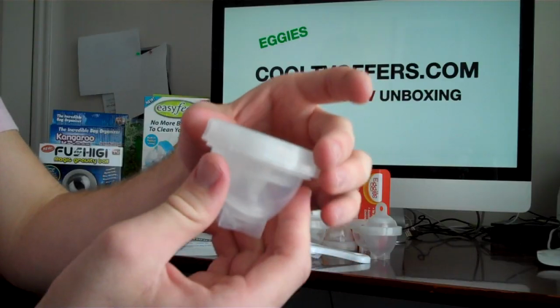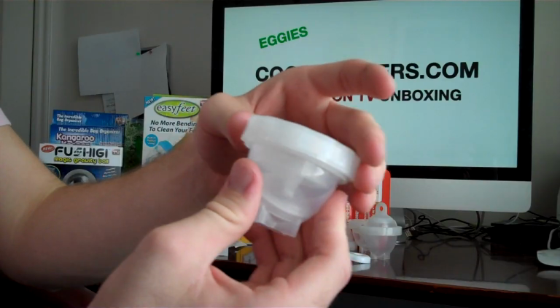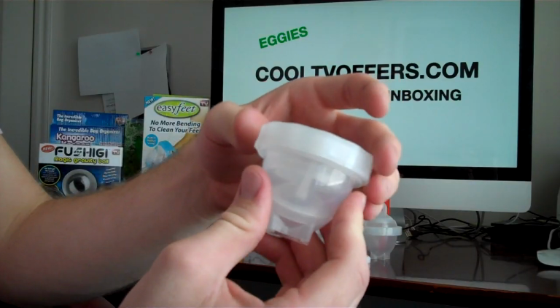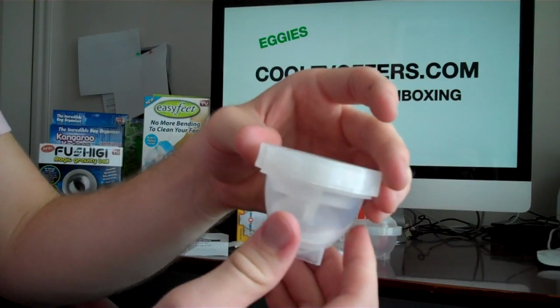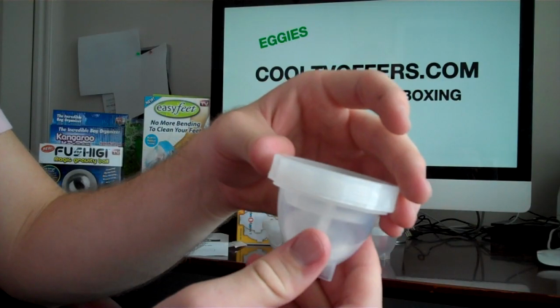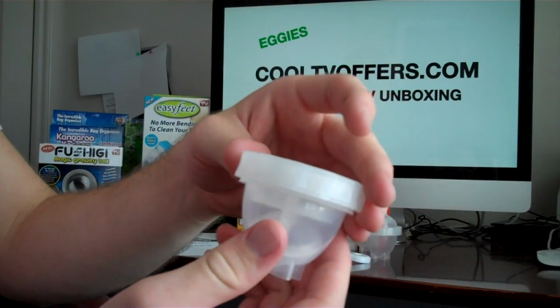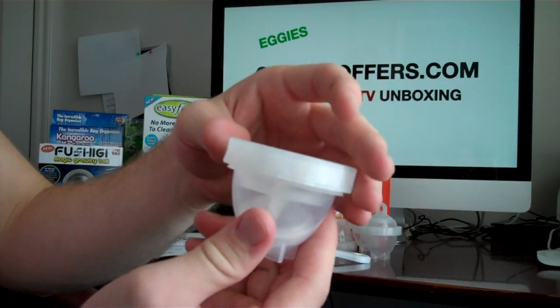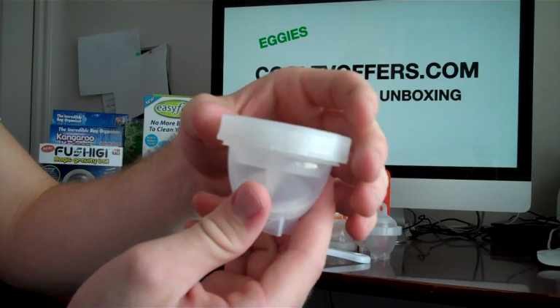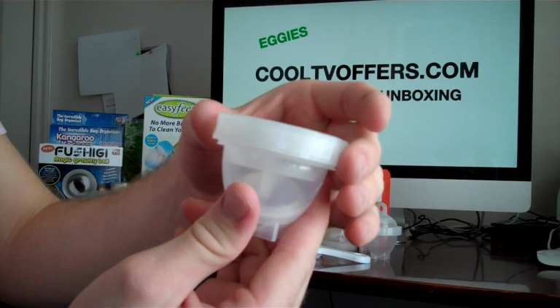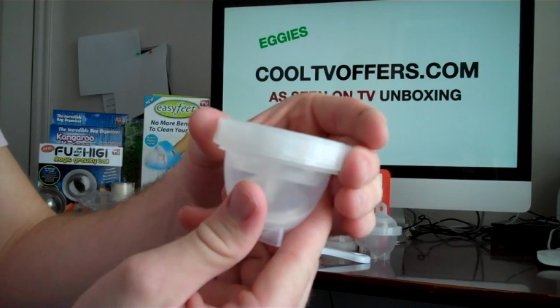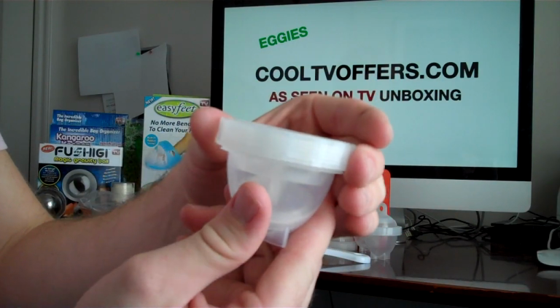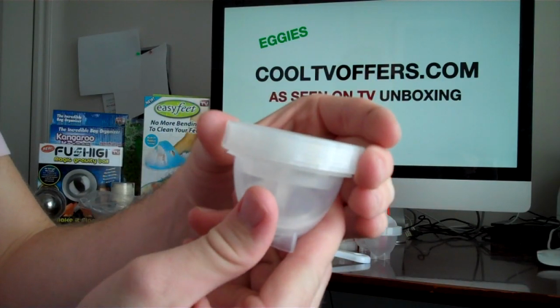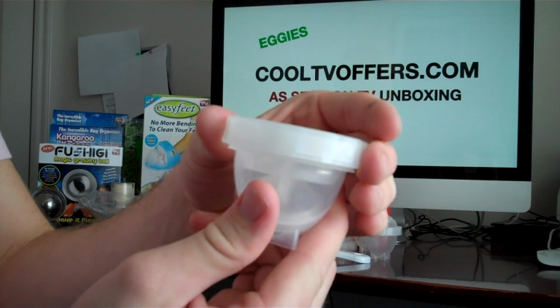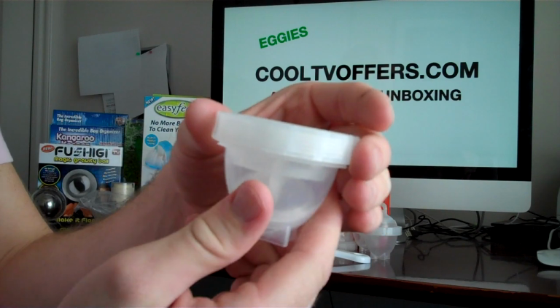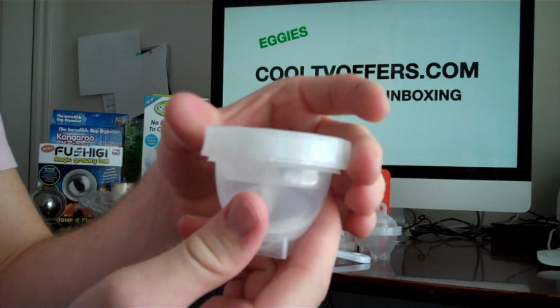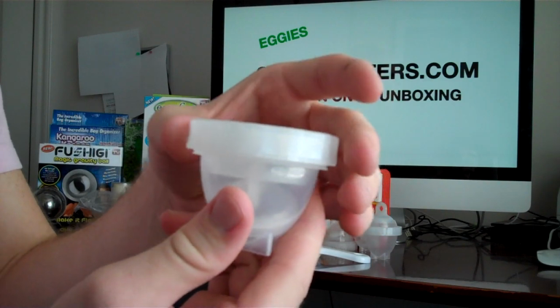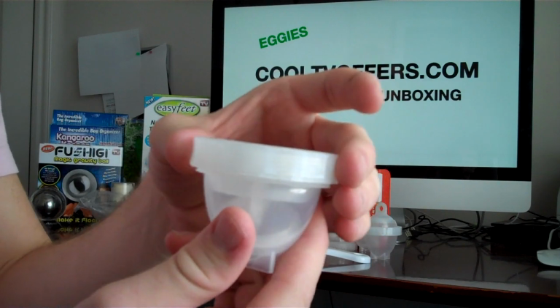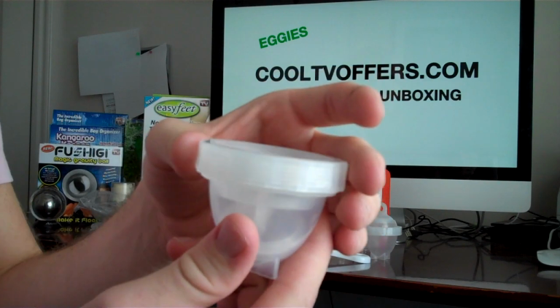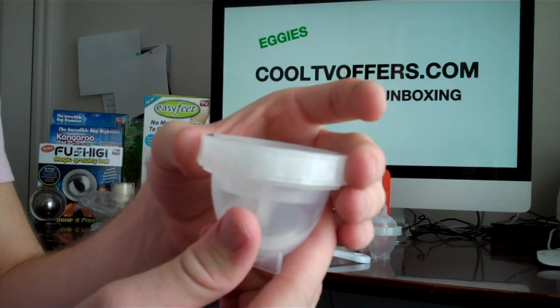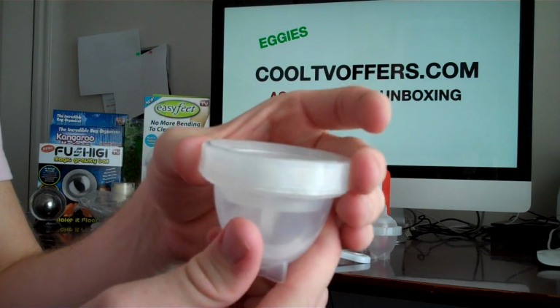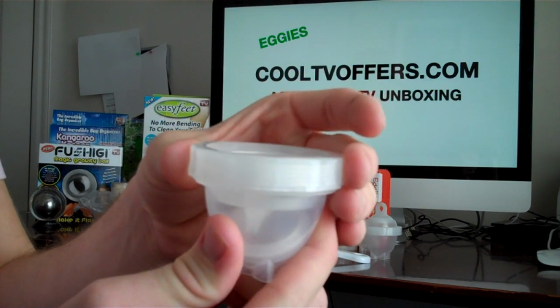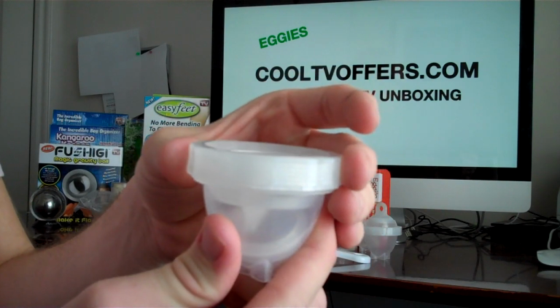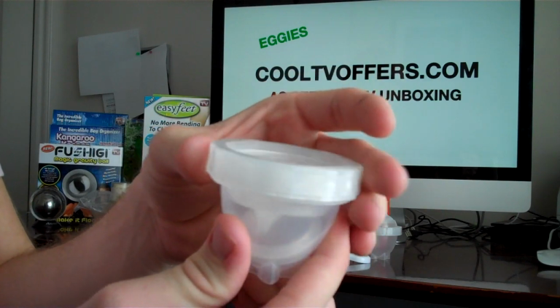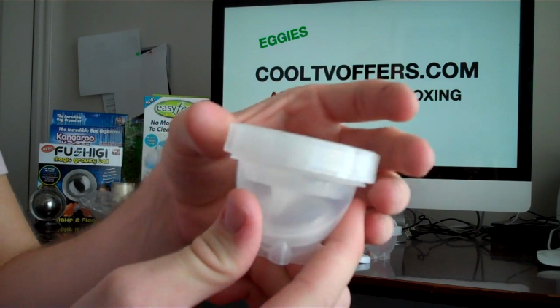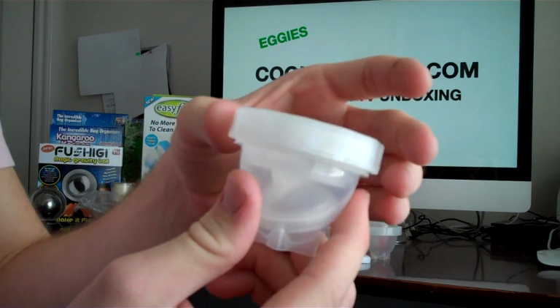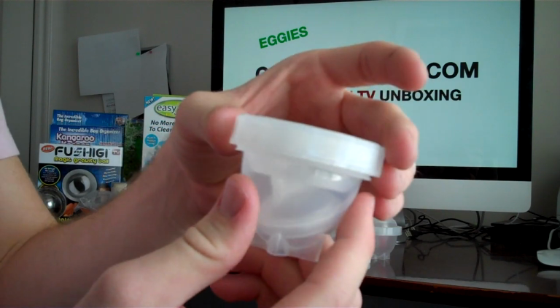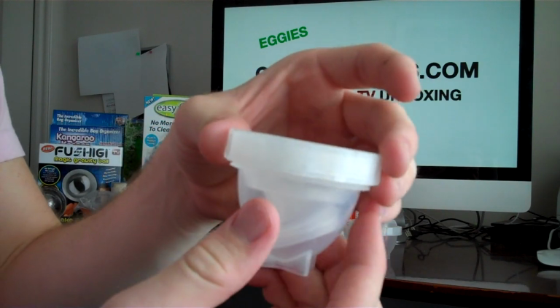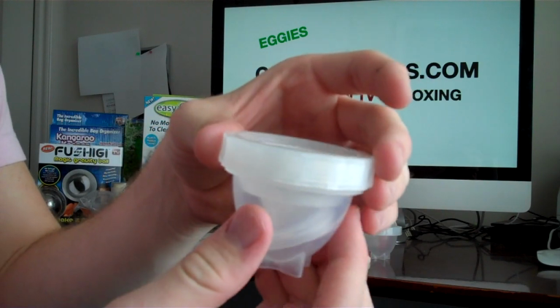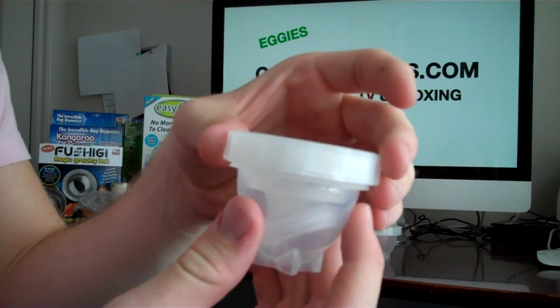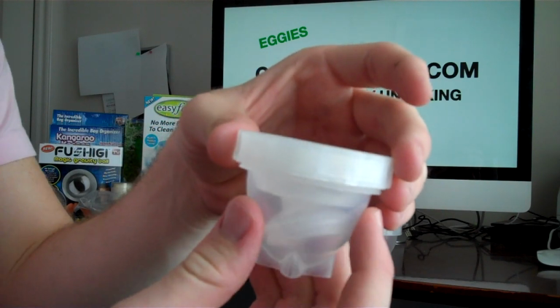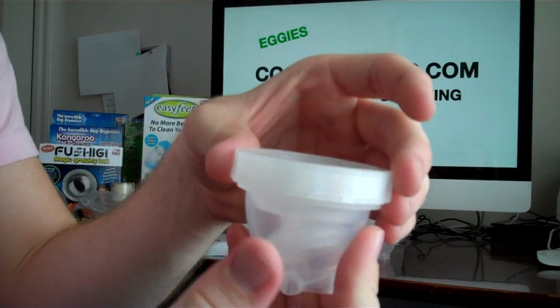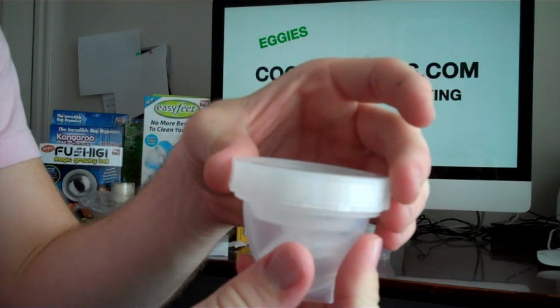Eggies are a little tricky to figure out when you first open them, so I'll demonstrate for all you people out there like me.